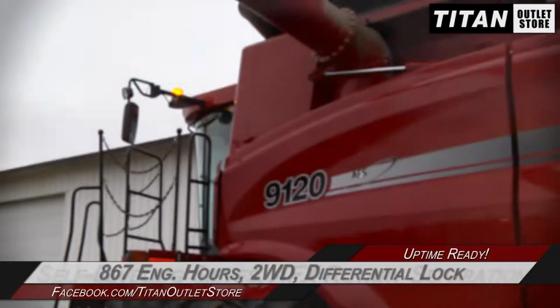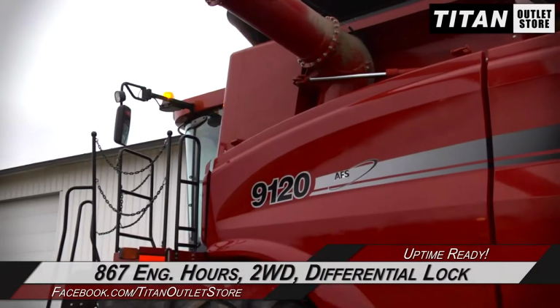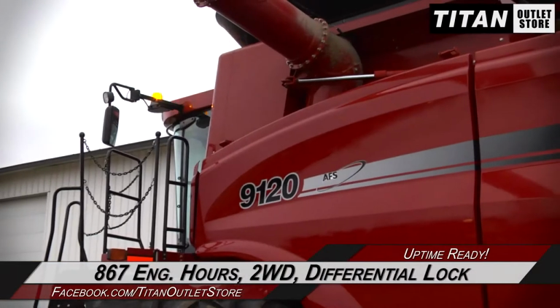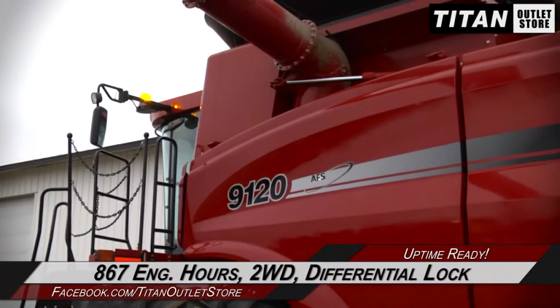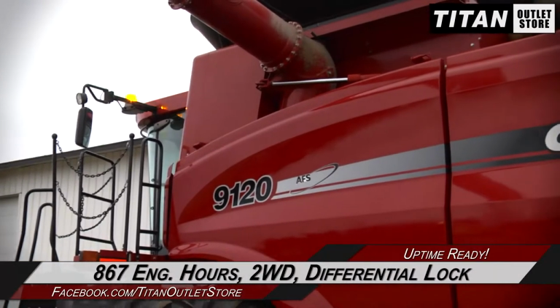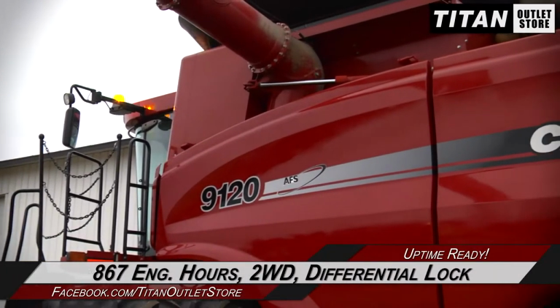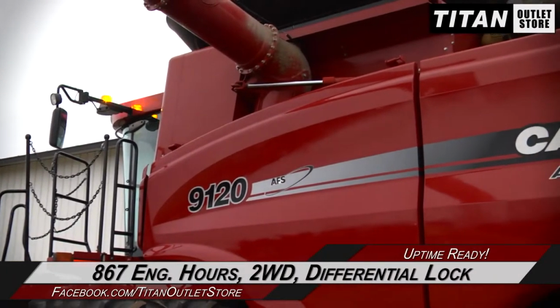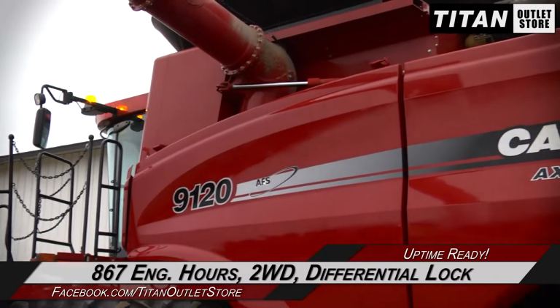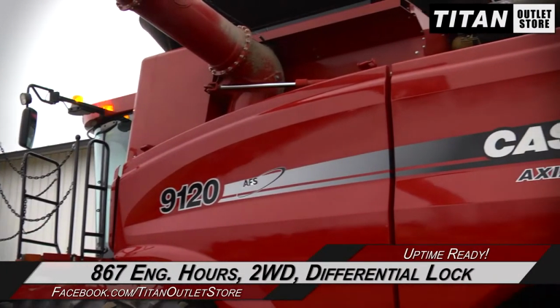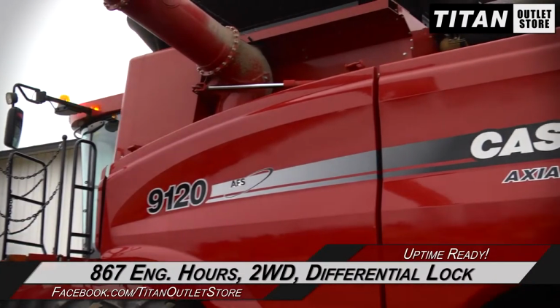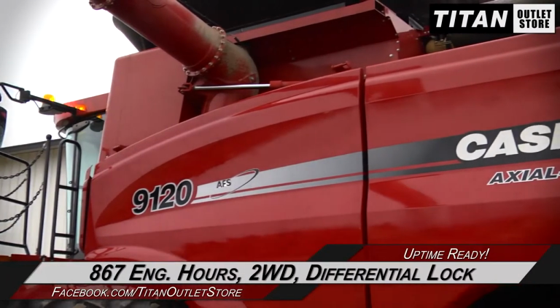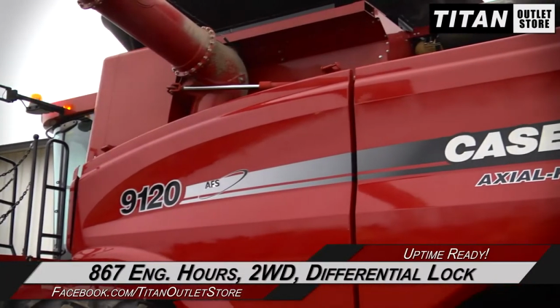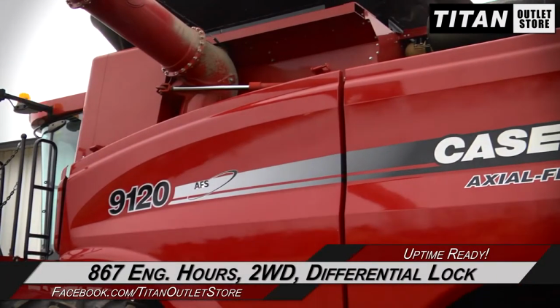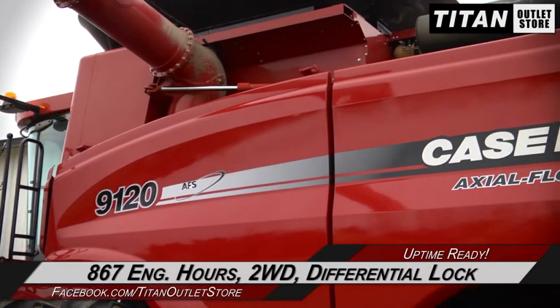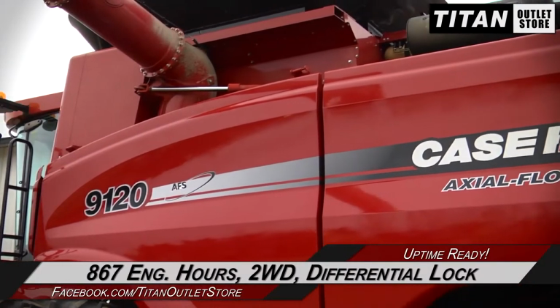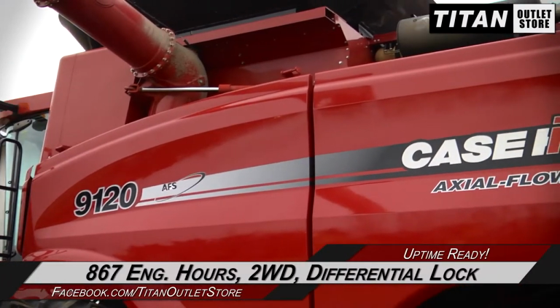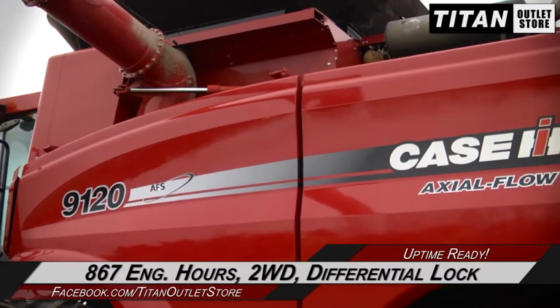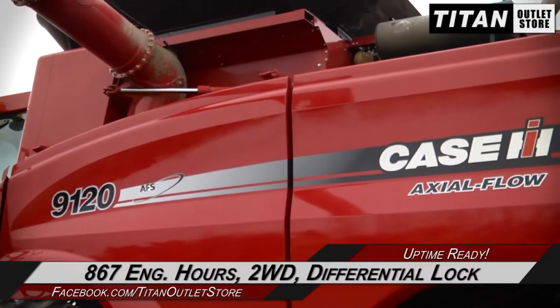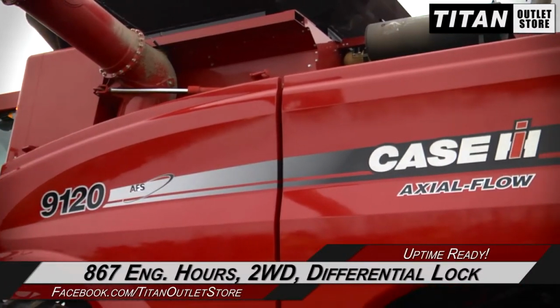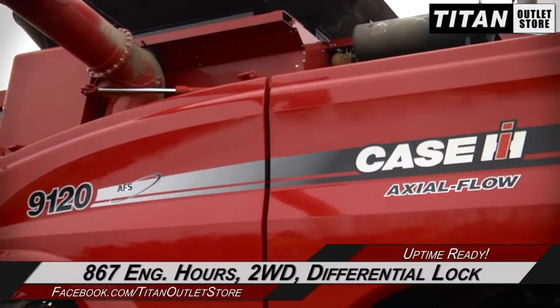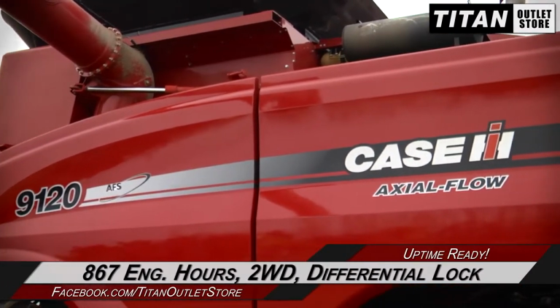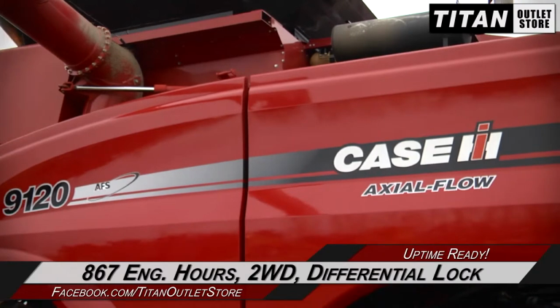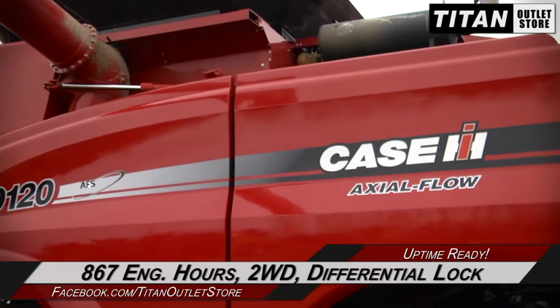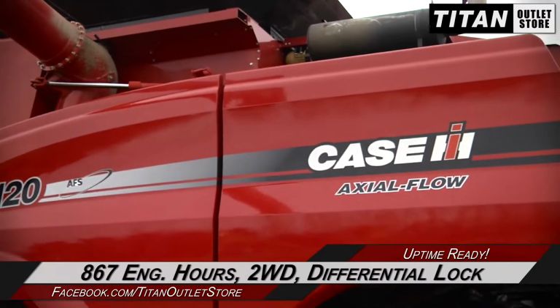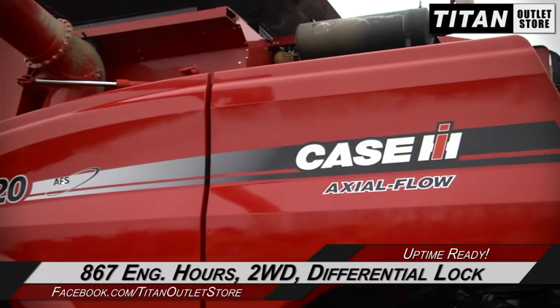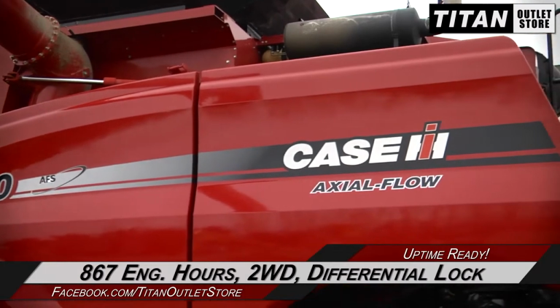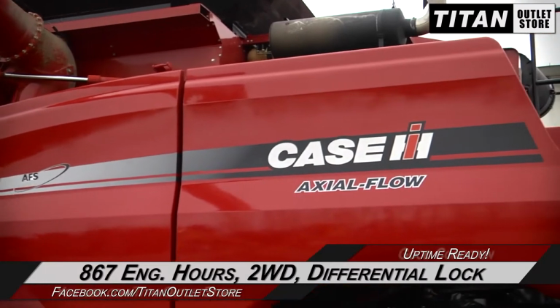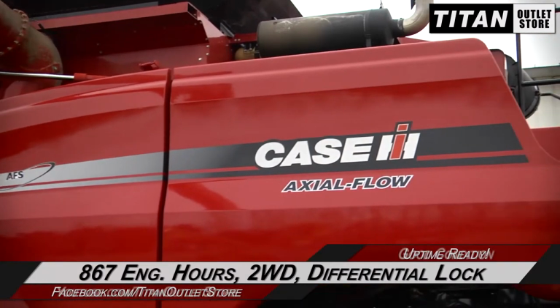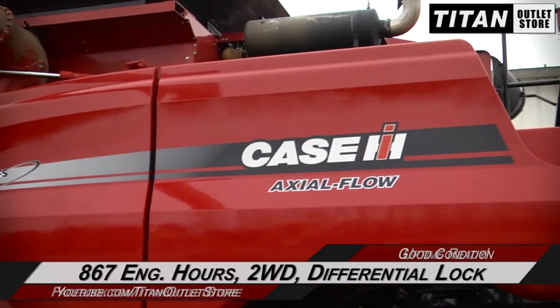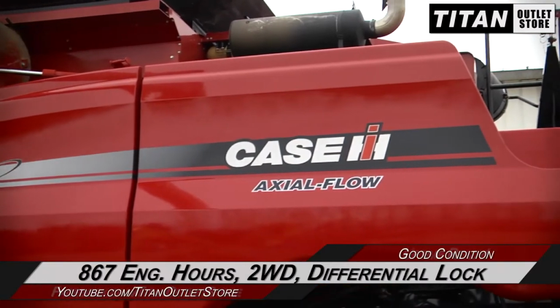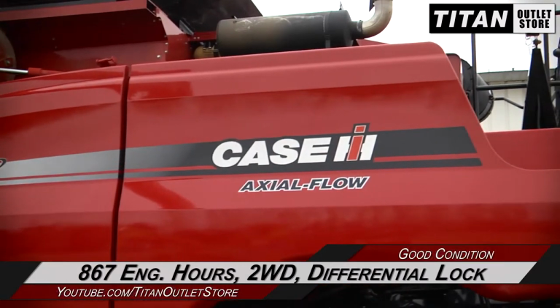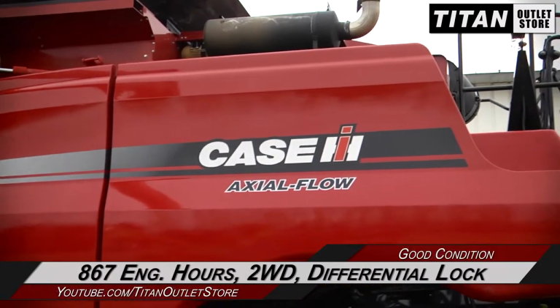Under the hood, this 9120 has 867 engine hours, two-wheel drive, and differential lock.